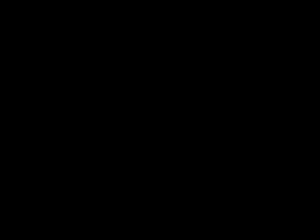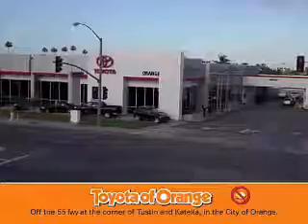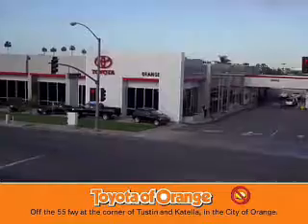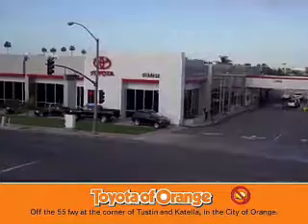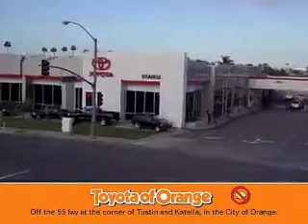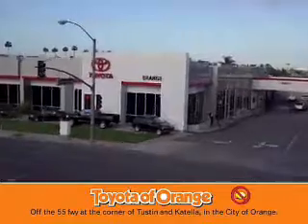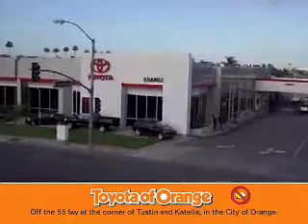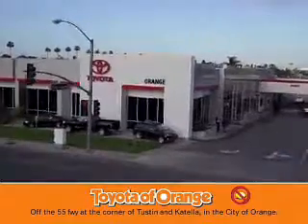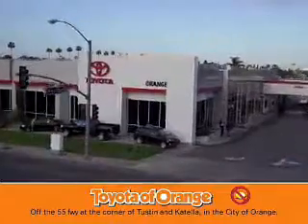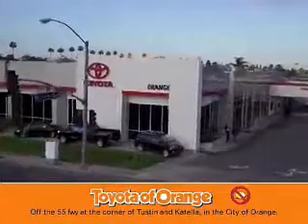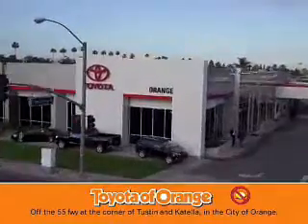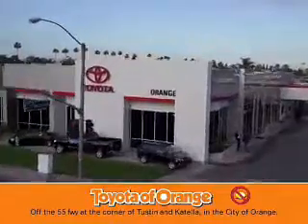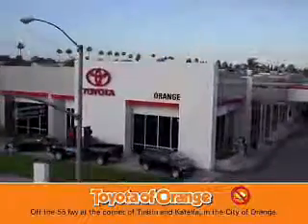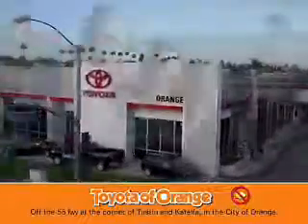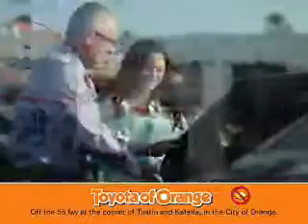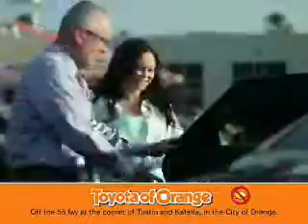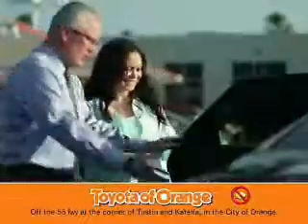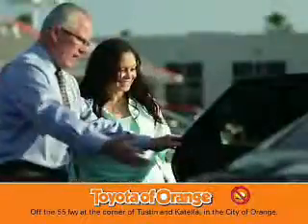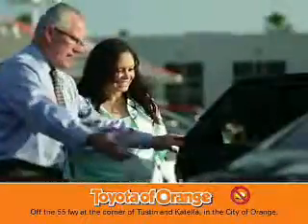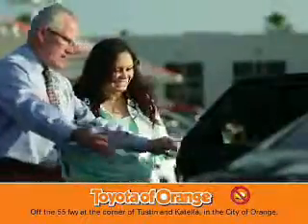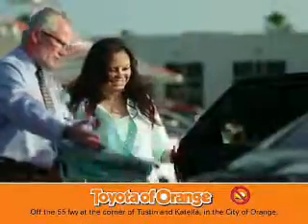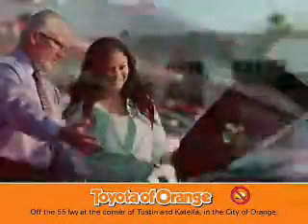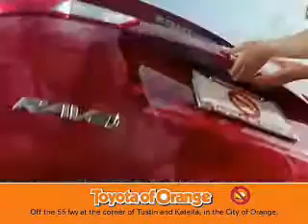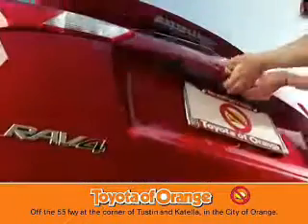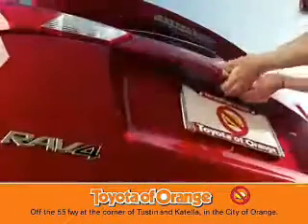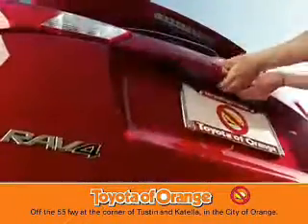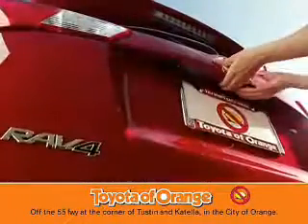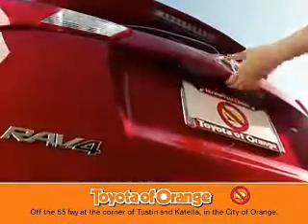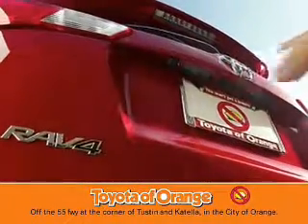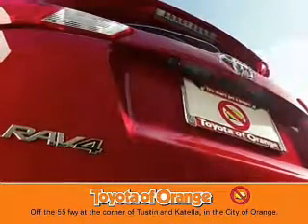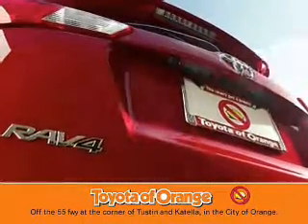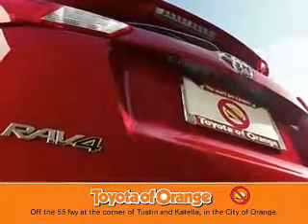Well, you won't get a lemon. From Toyota, I won't.